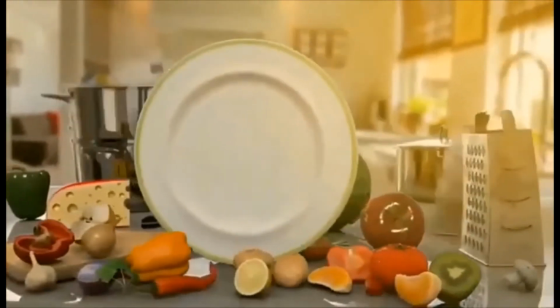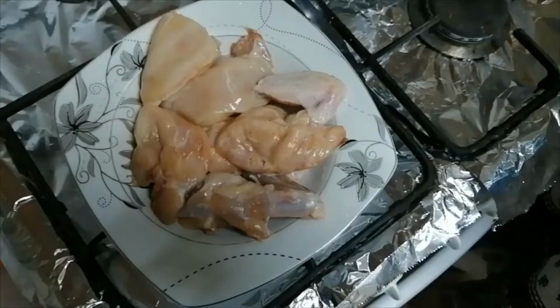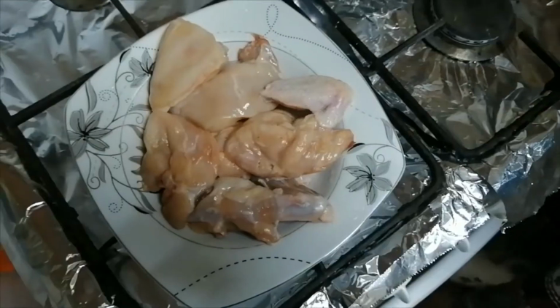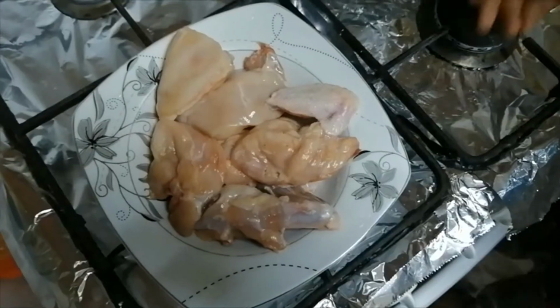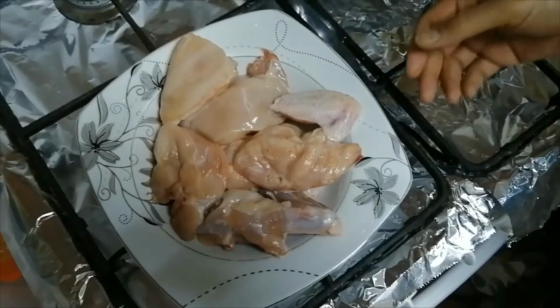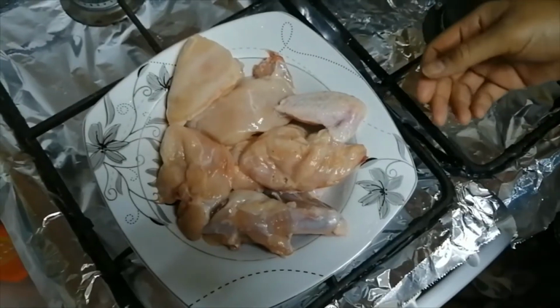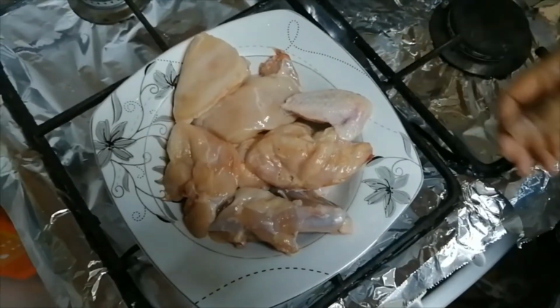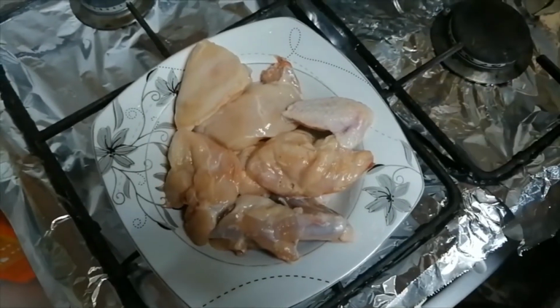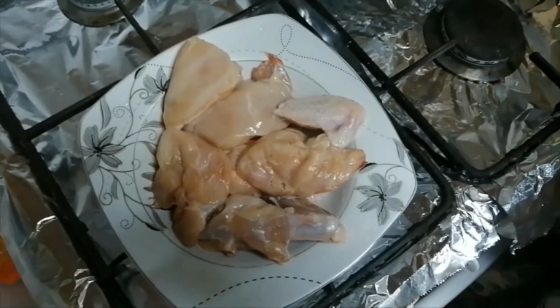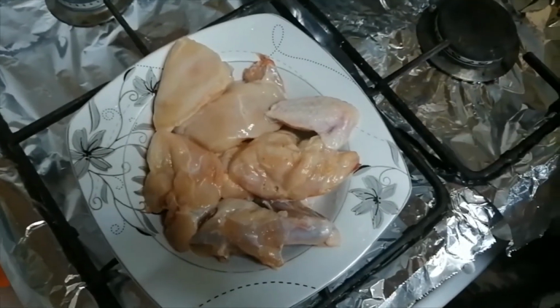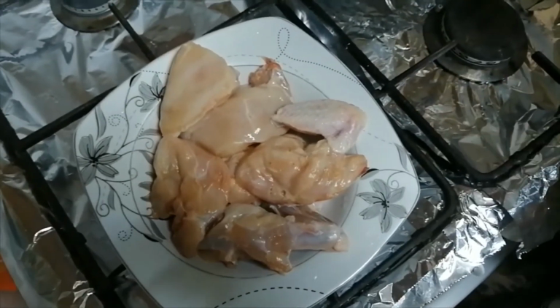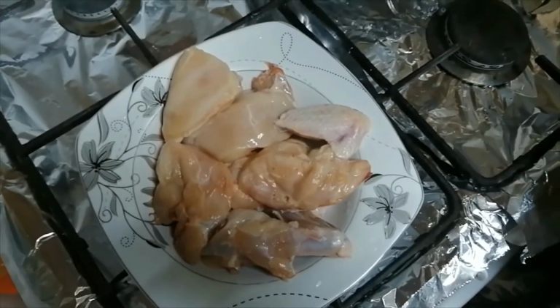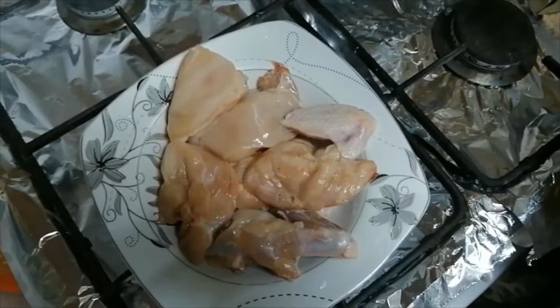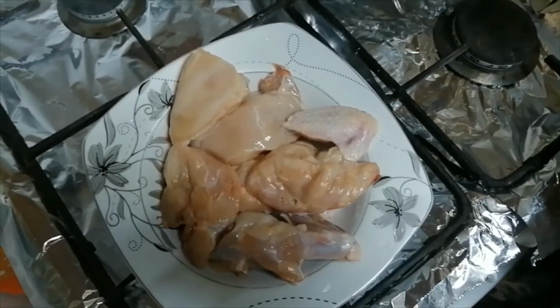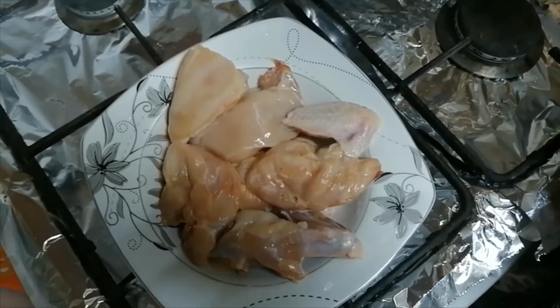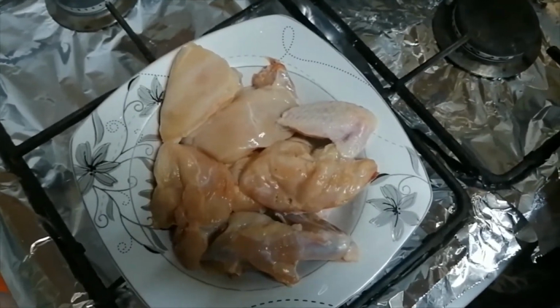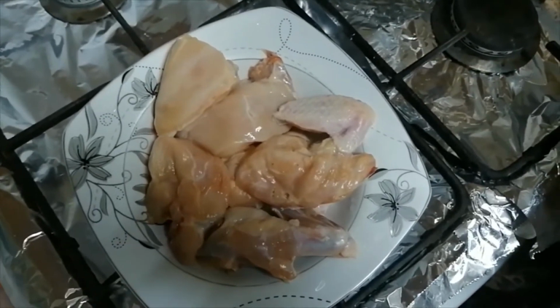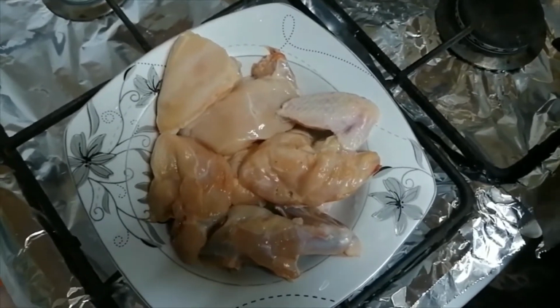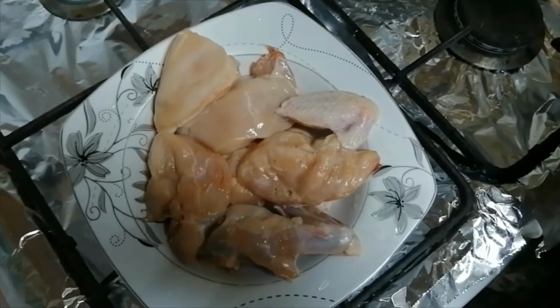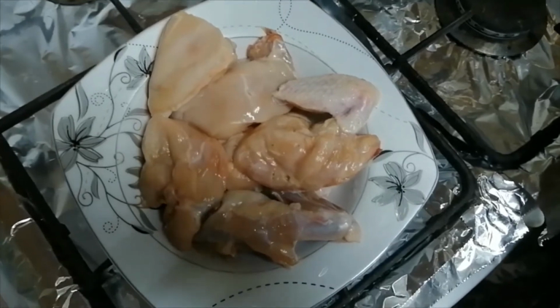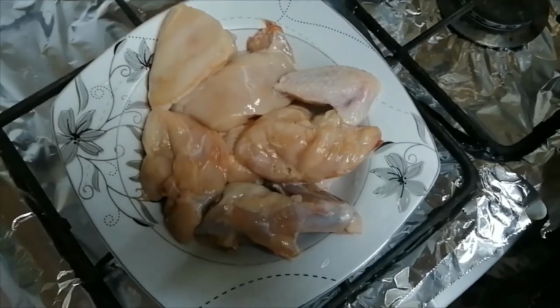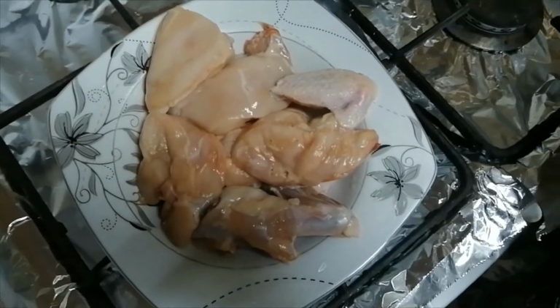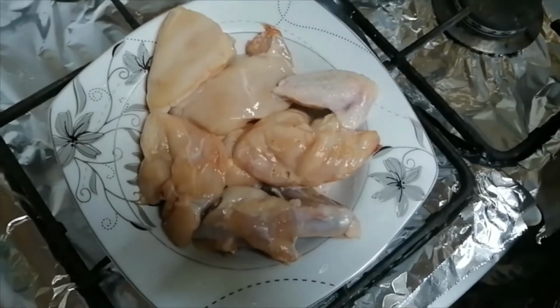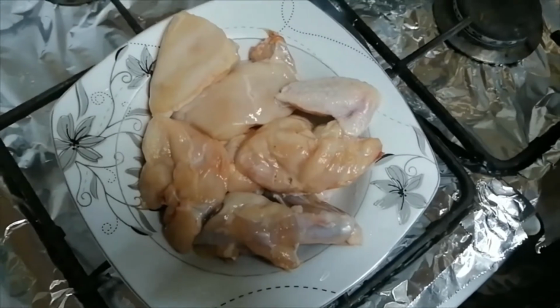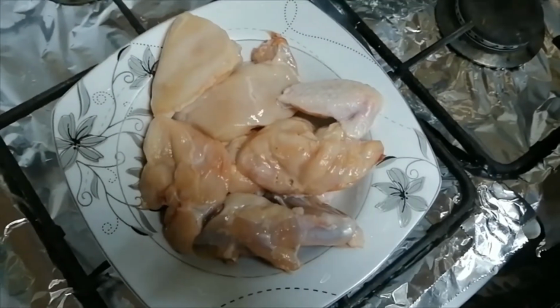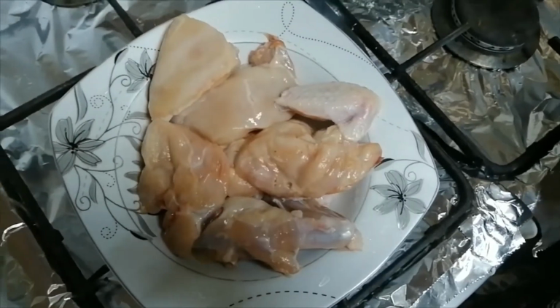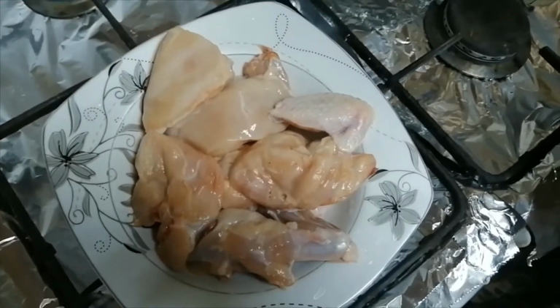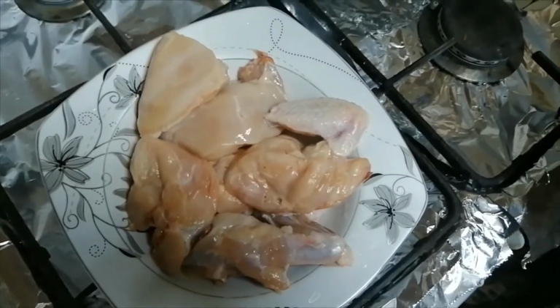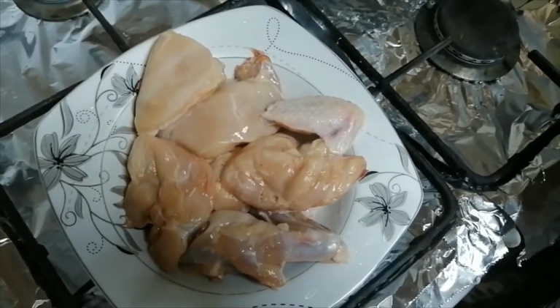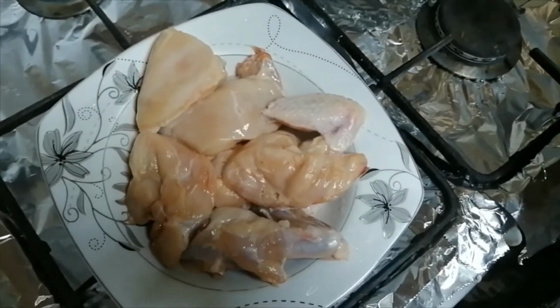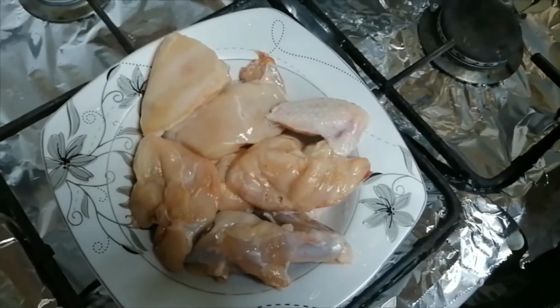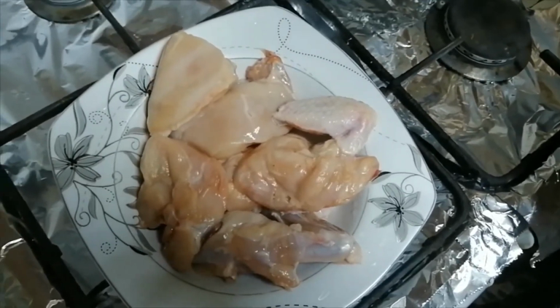Hello everyone, welcome to the channel. Today we are going to make a special rice with Peri Peri chicken.